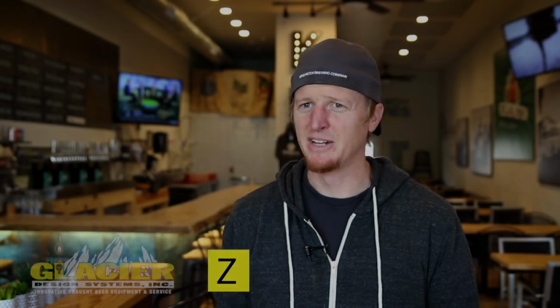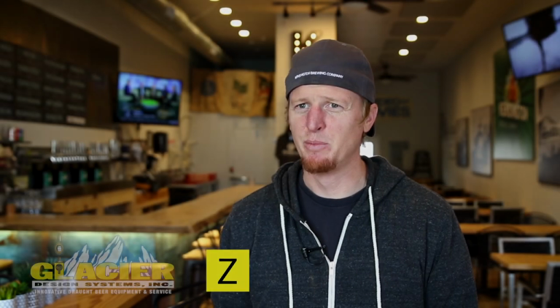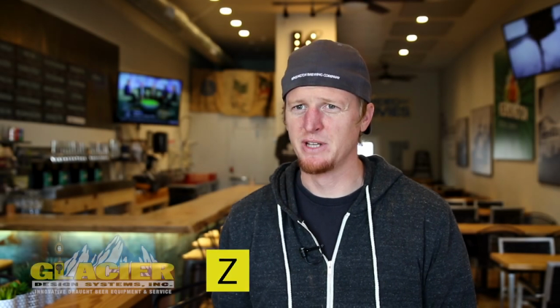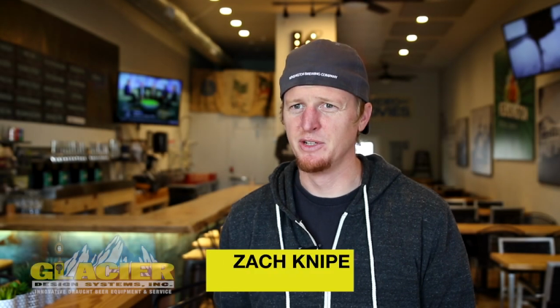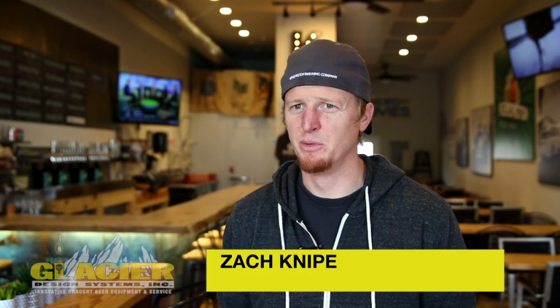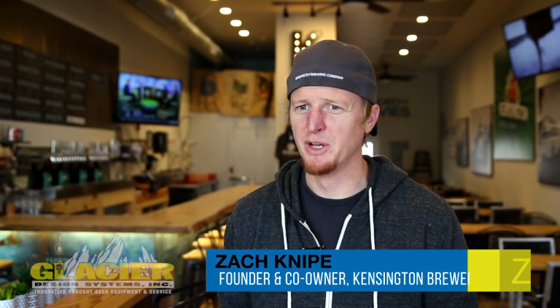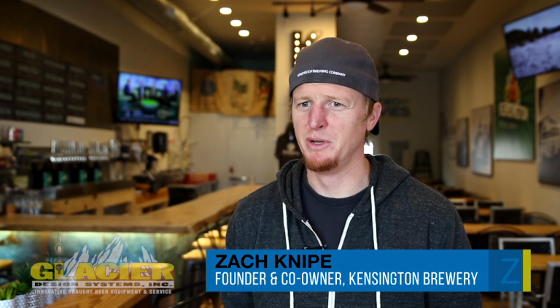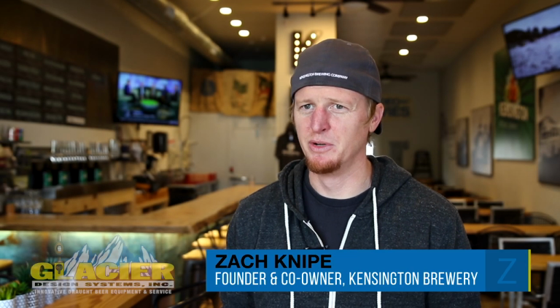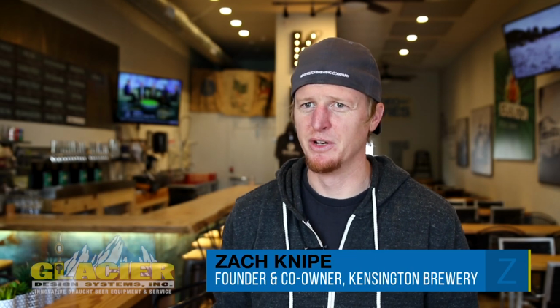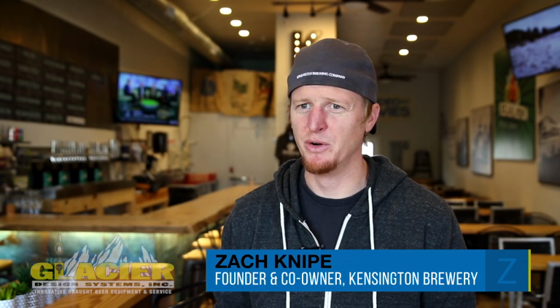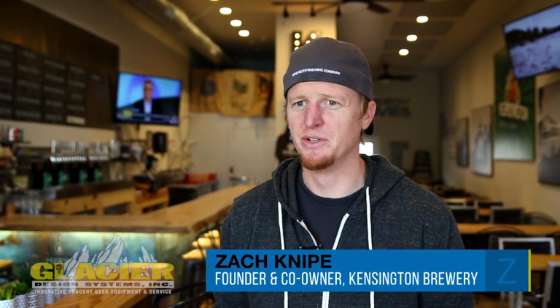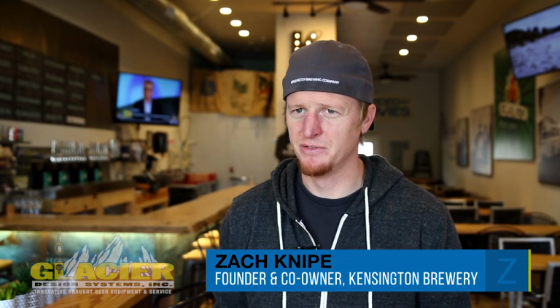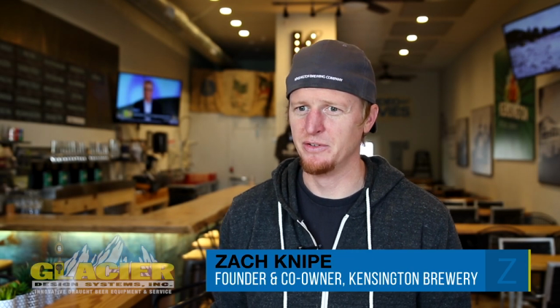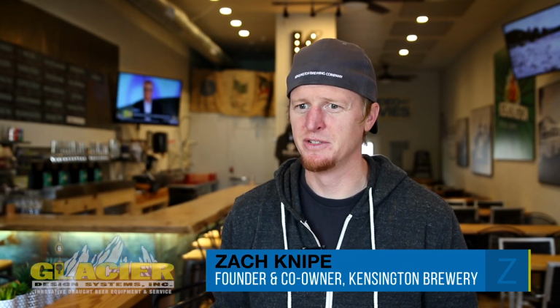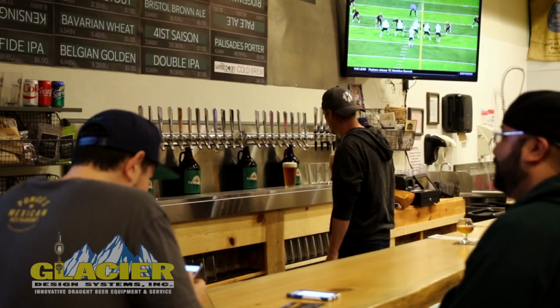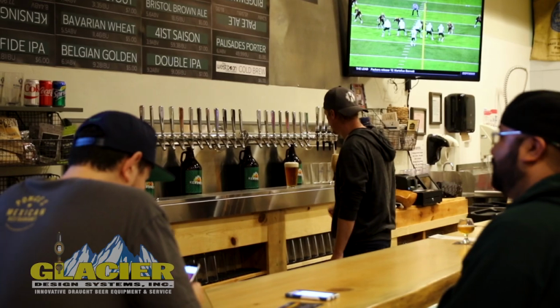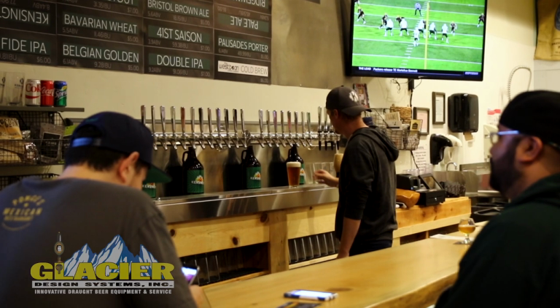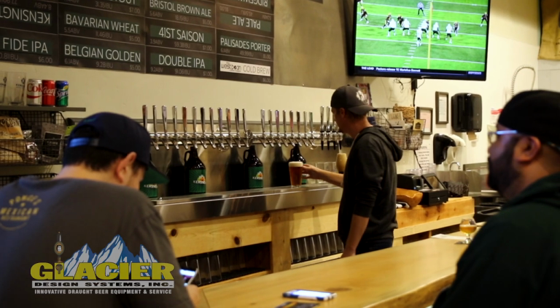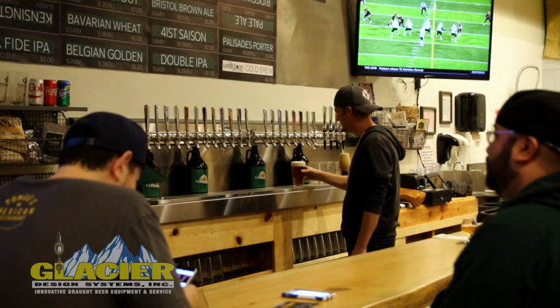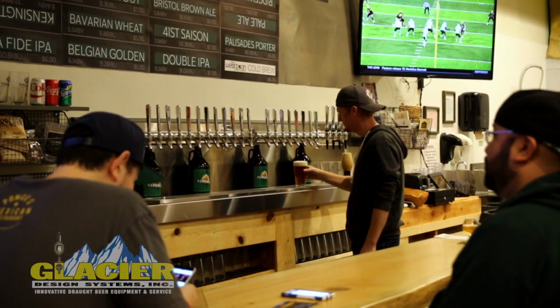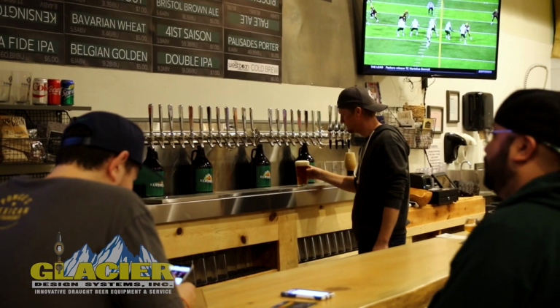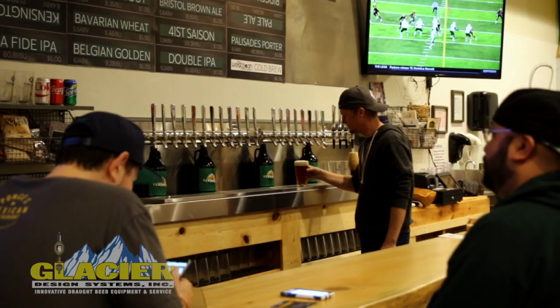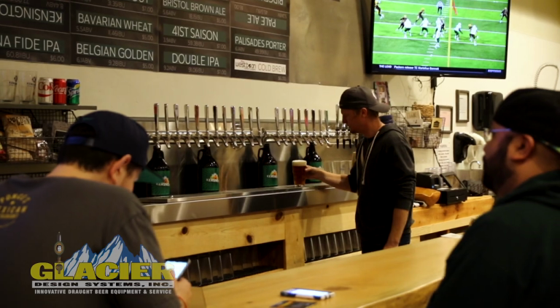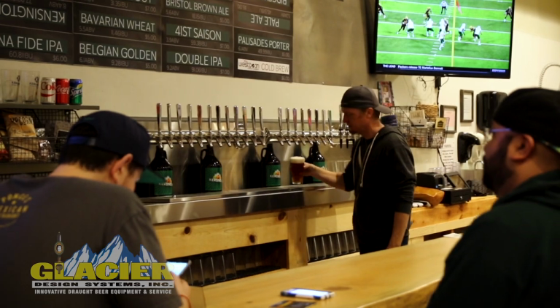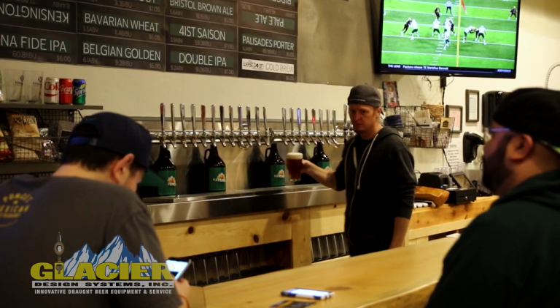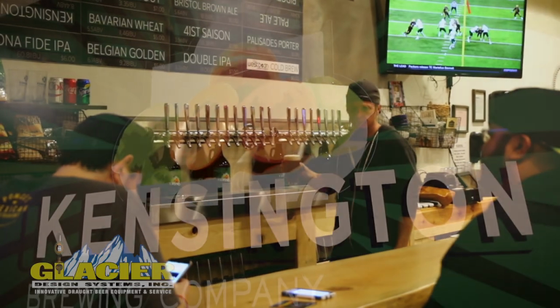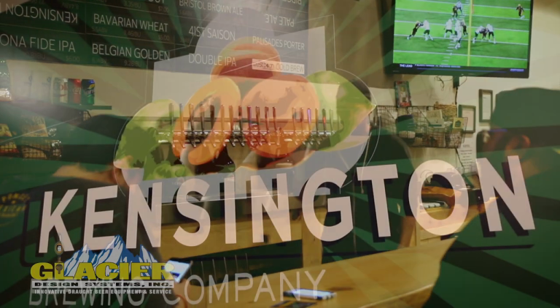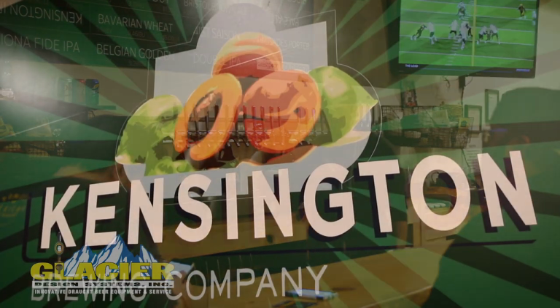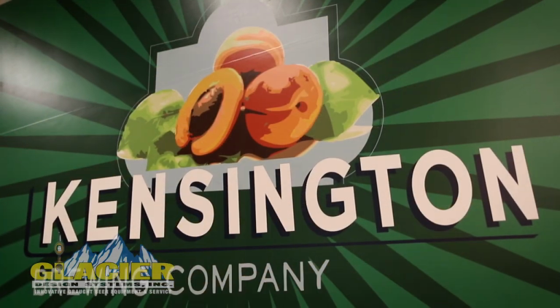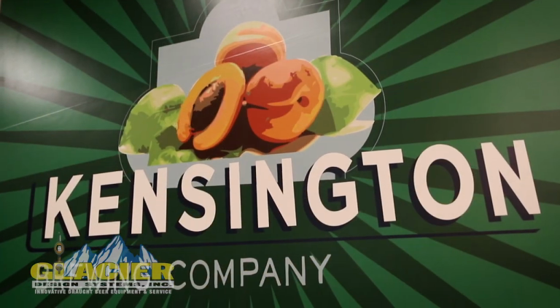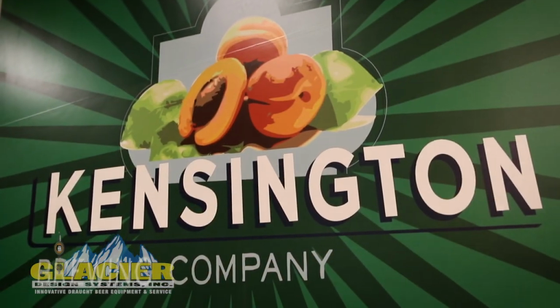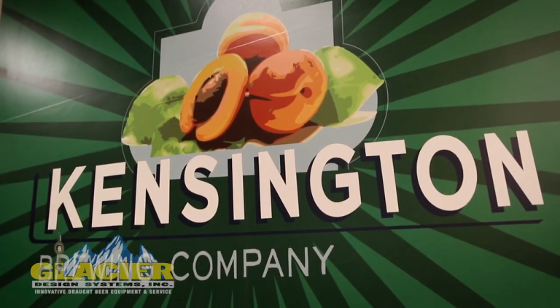Zach Knipe with Kensington Brewing Company, one of the co-owners and founders. We've just opened our new tasting room up here on Adams Avenue. It's been open about six weeks now.